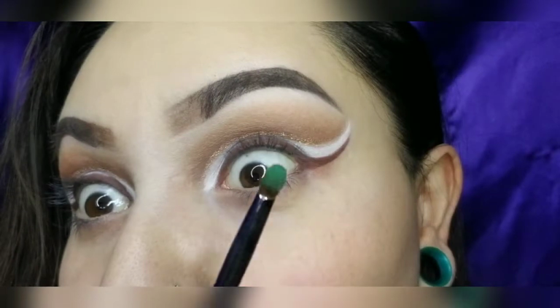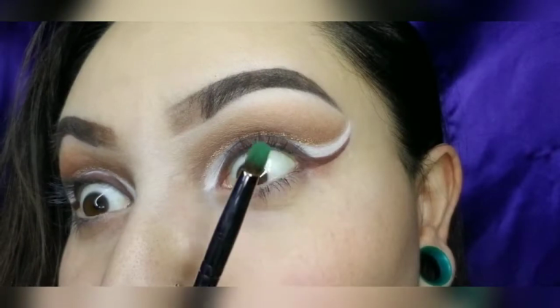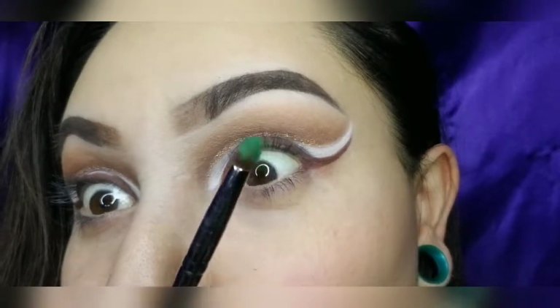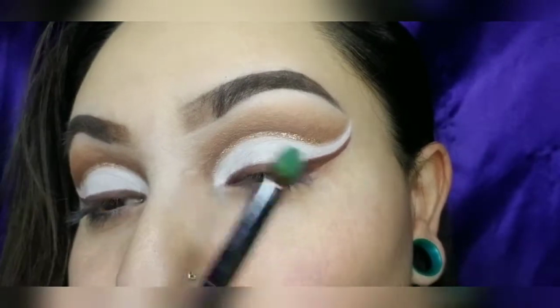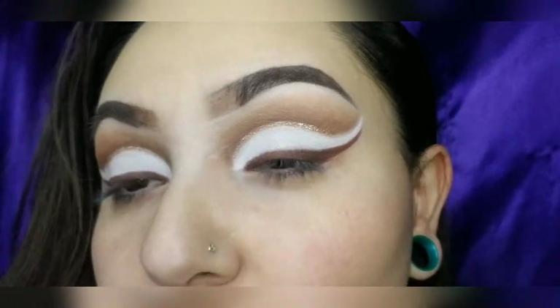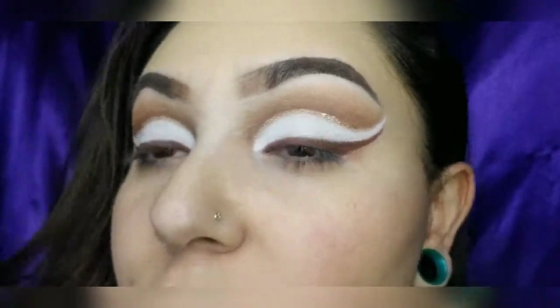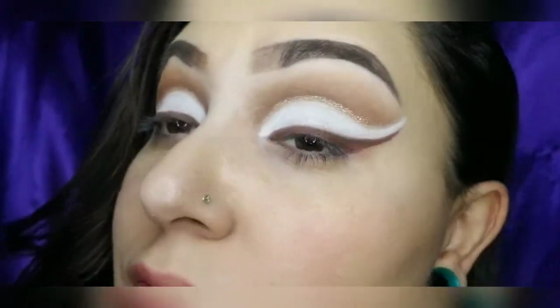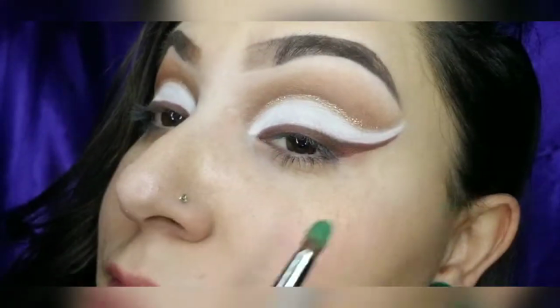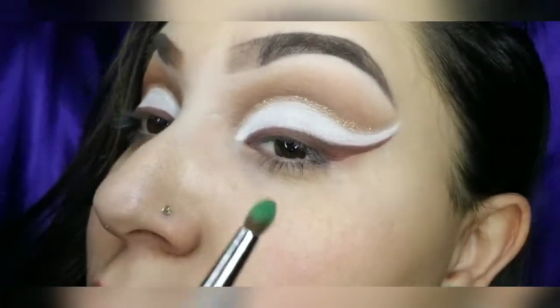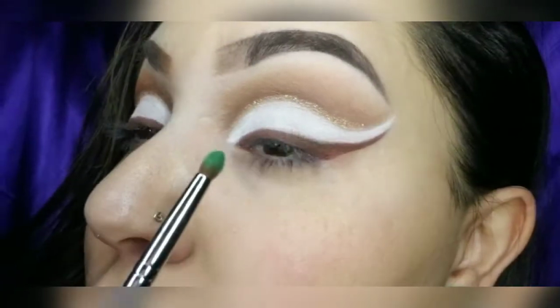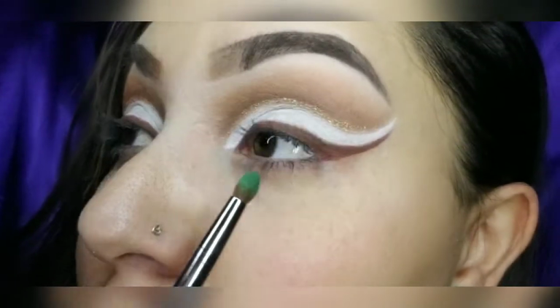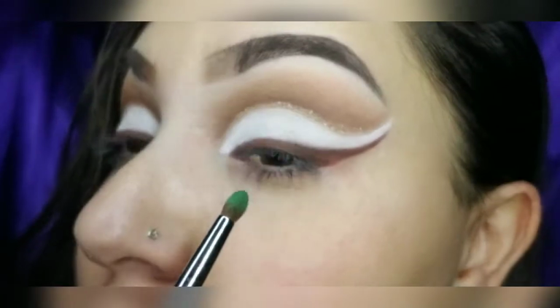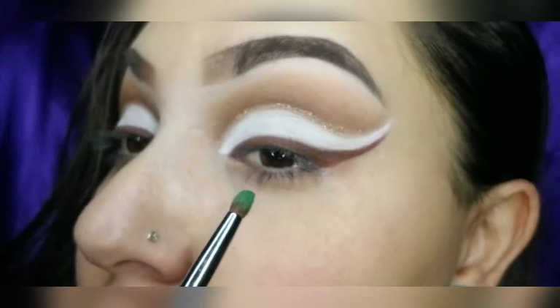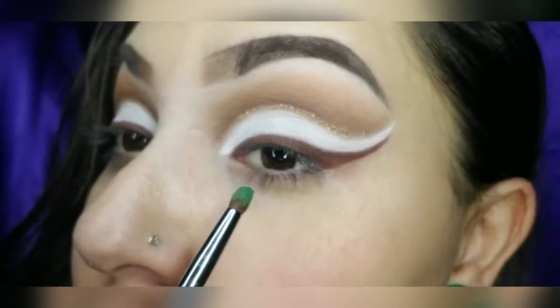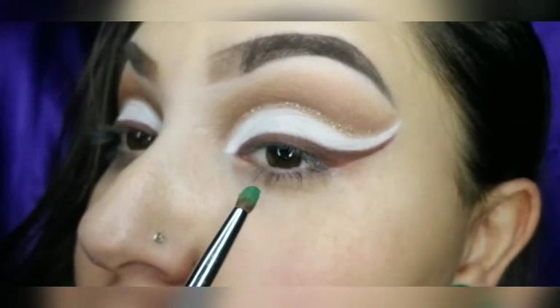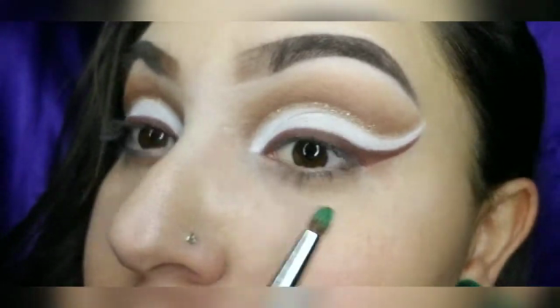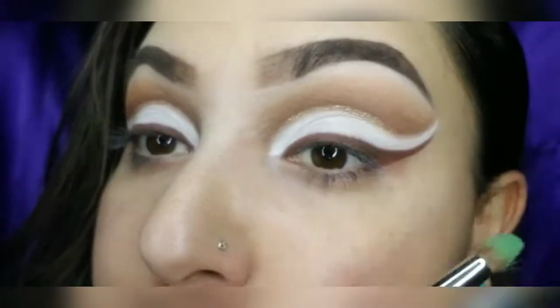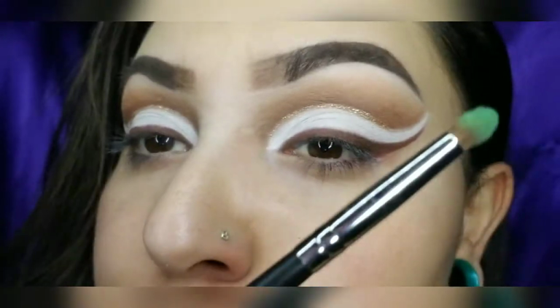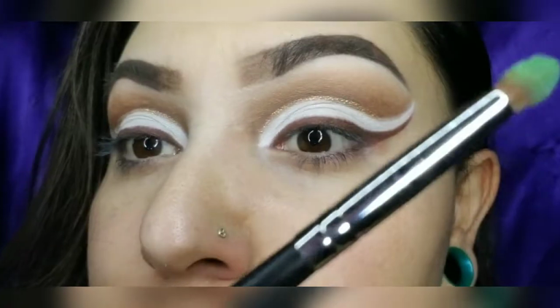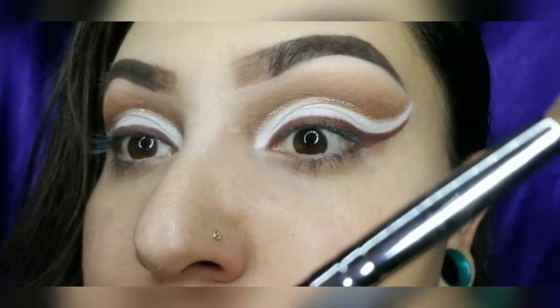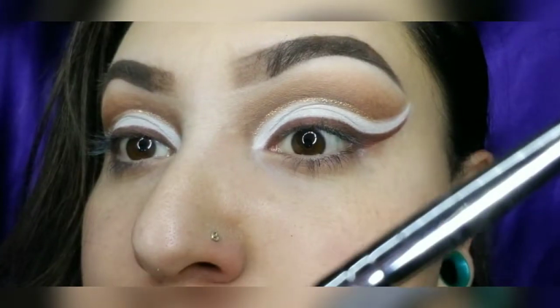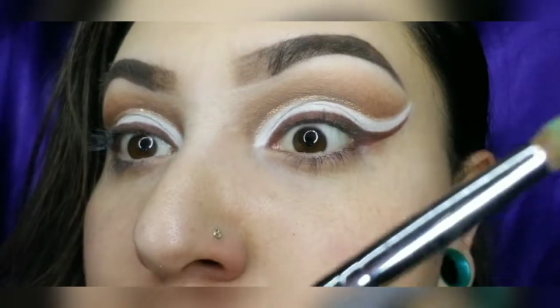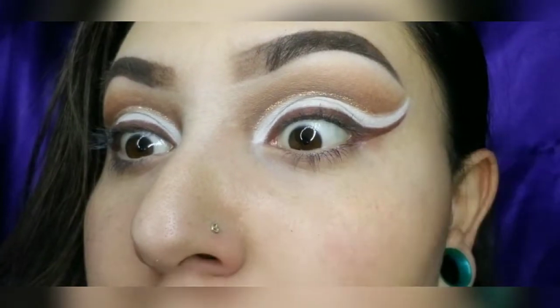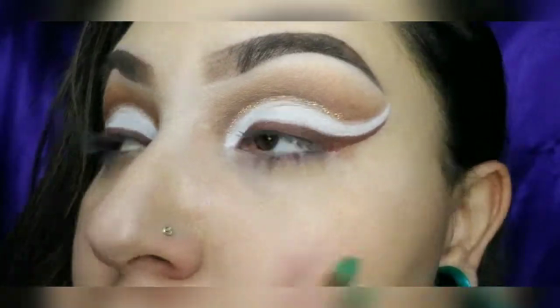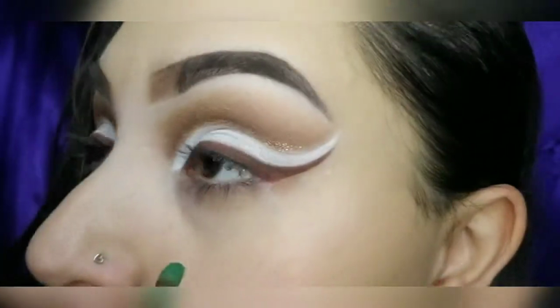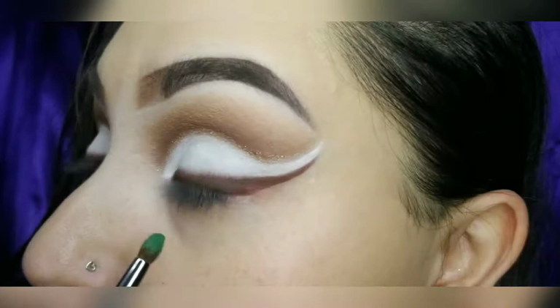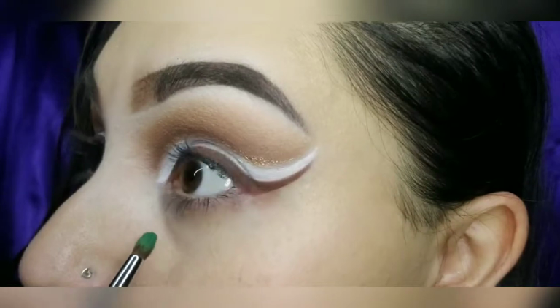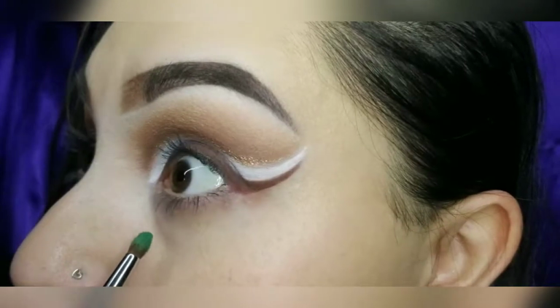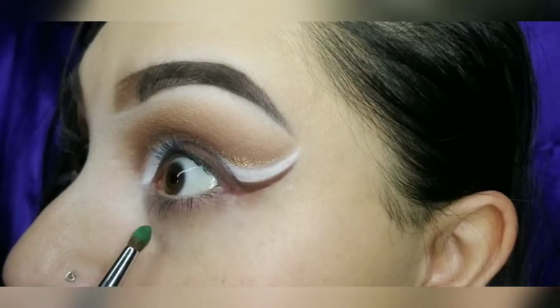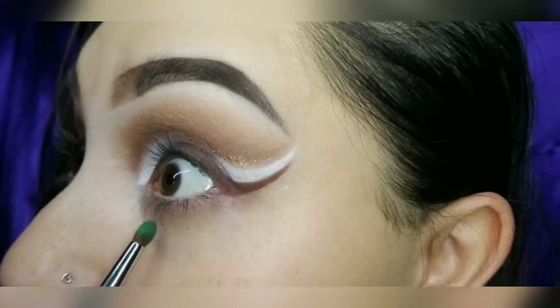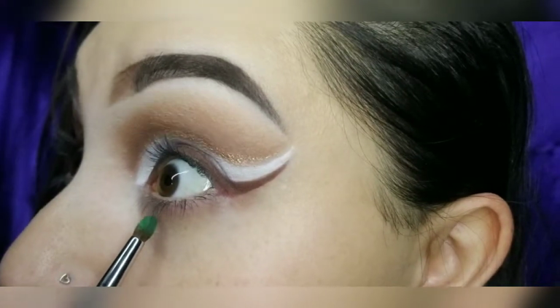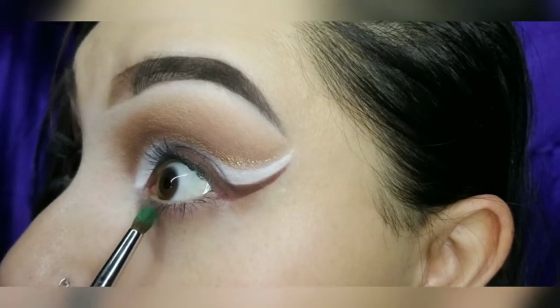The green I will be using is the dark green and the lime green. The dark green is from the Morphe 35B palette.